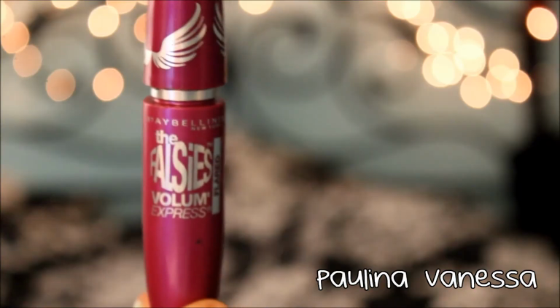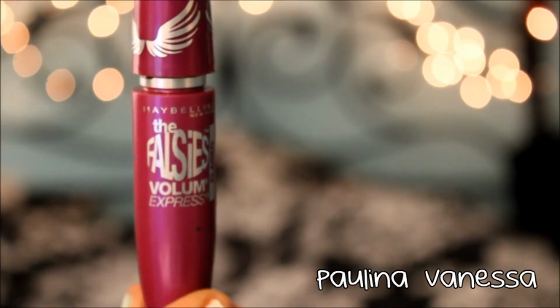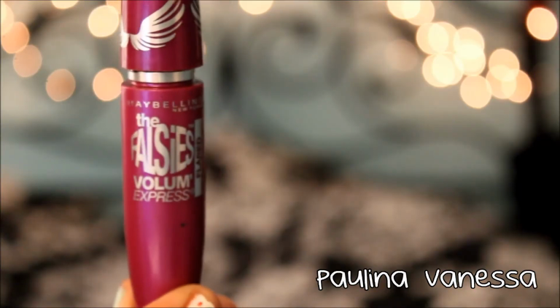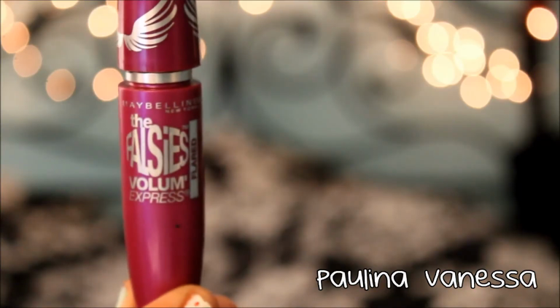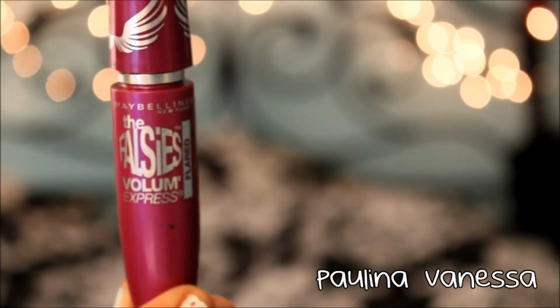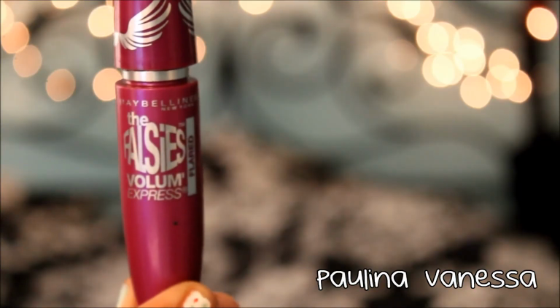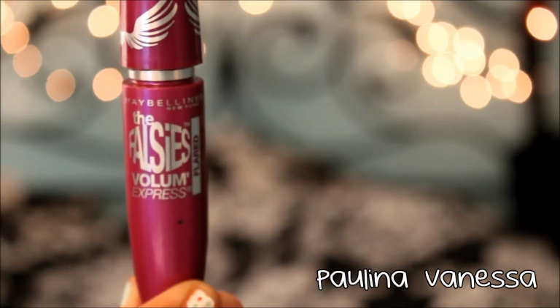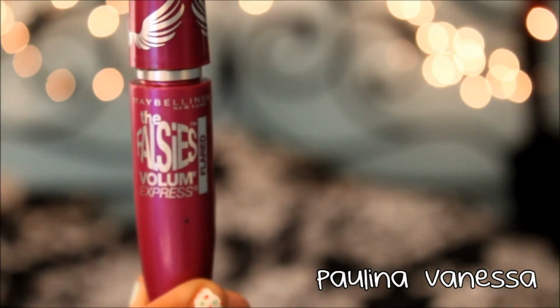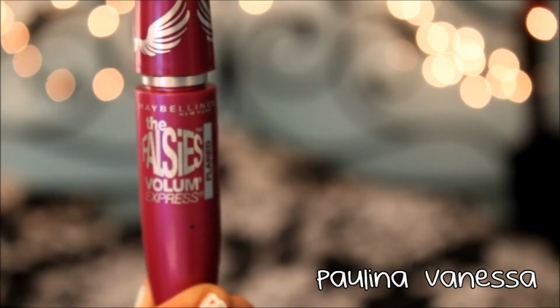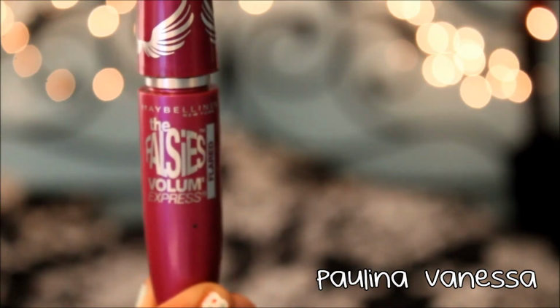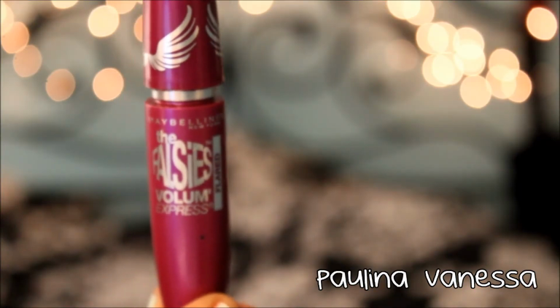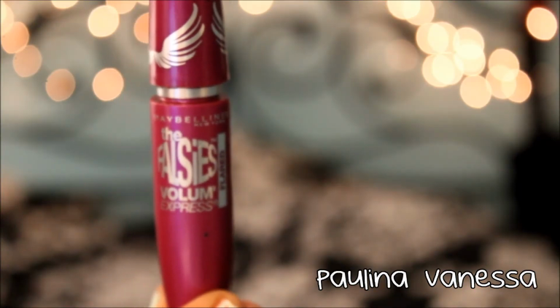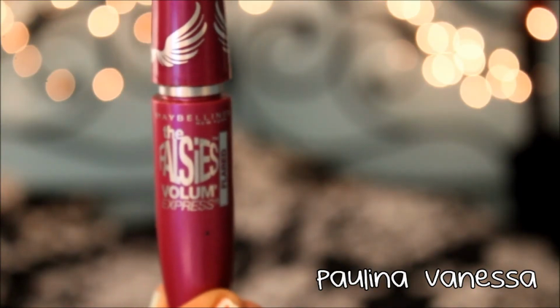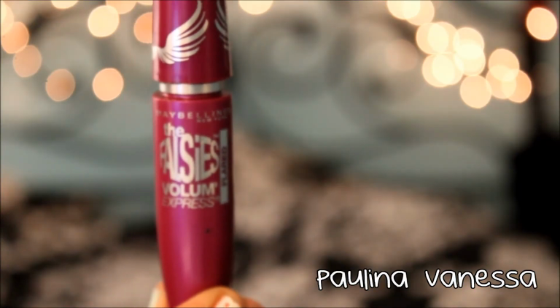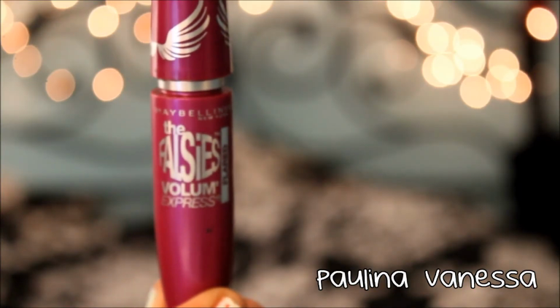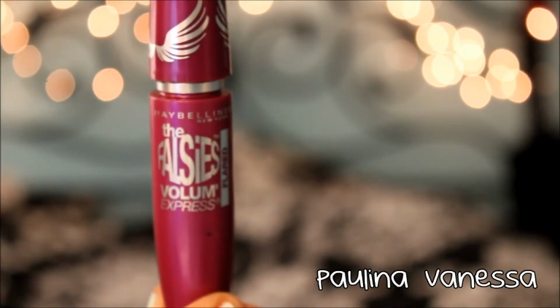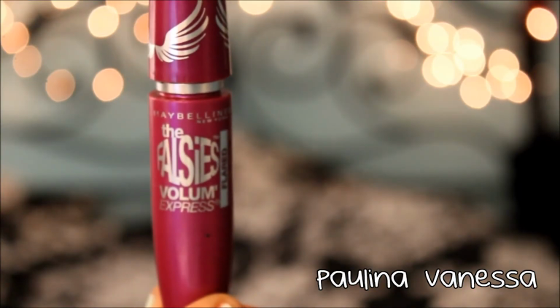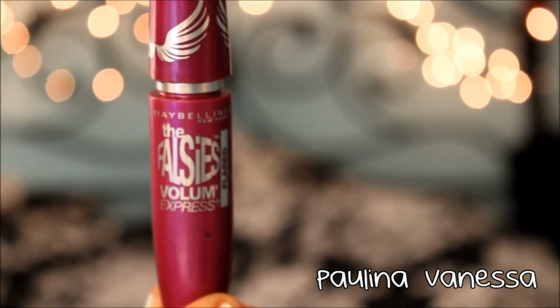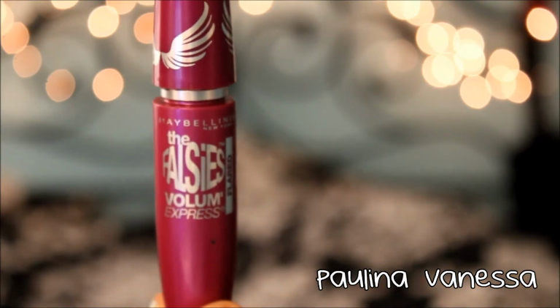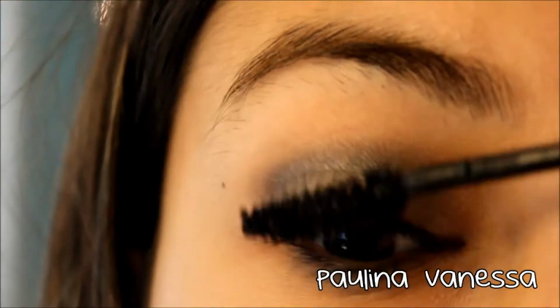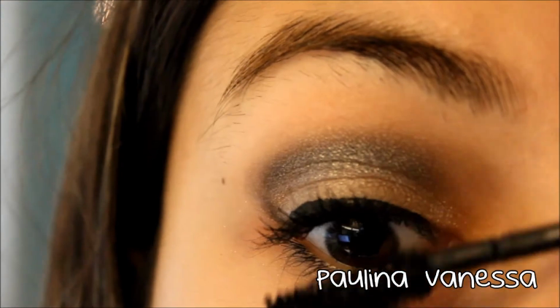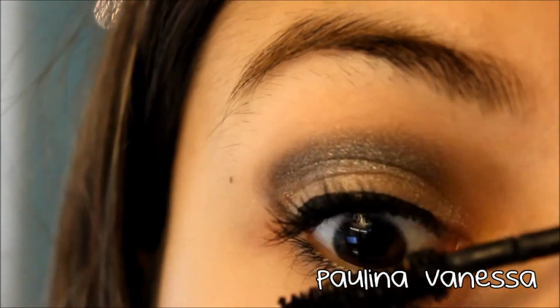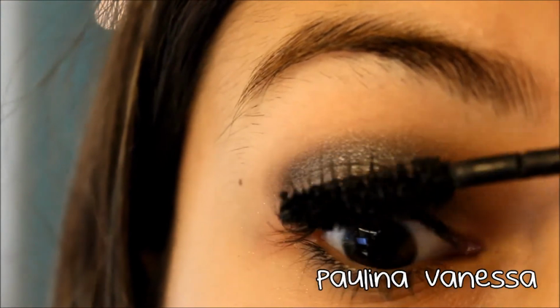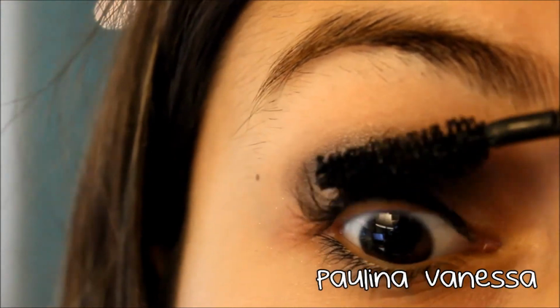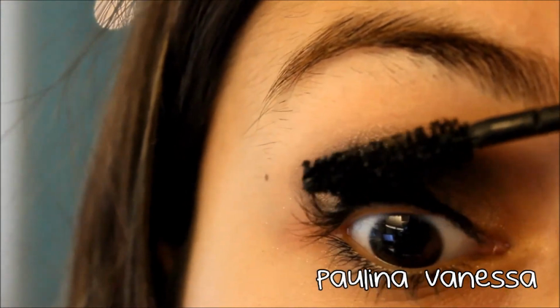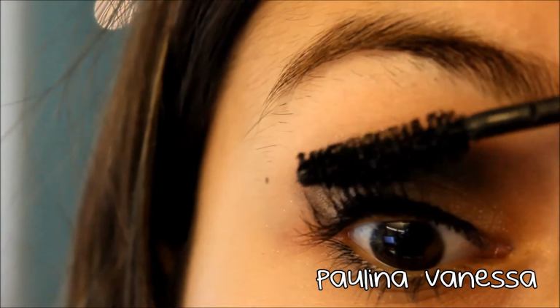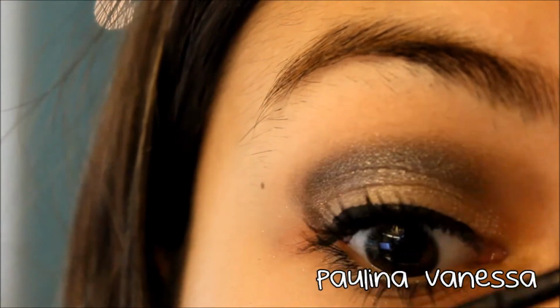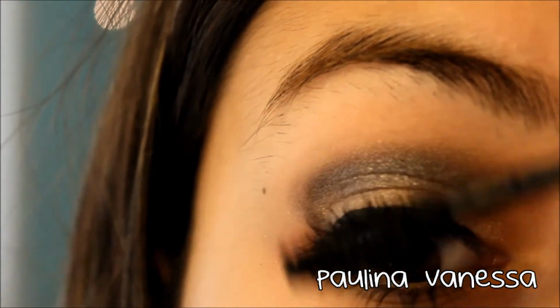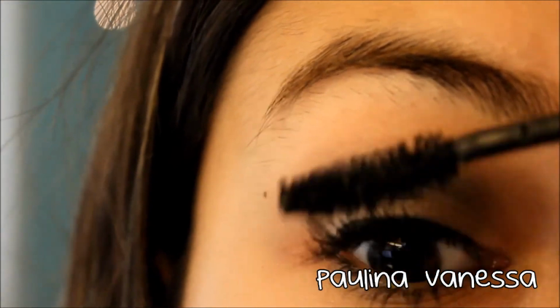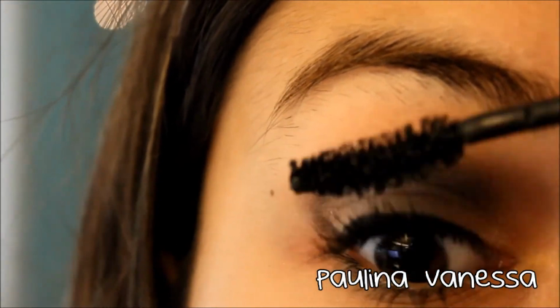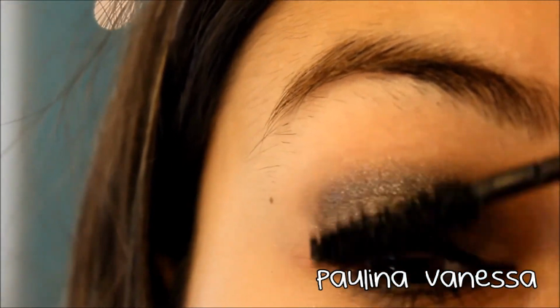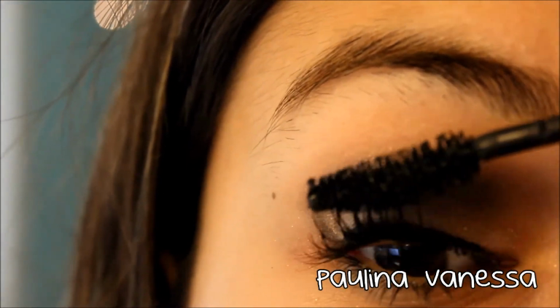Next I'm taking the Falsies Flare and putting that over the Clump Crush to add just a little bit more volume.